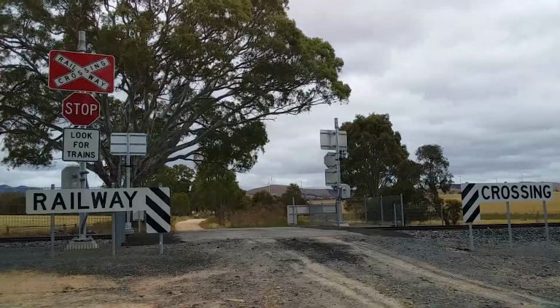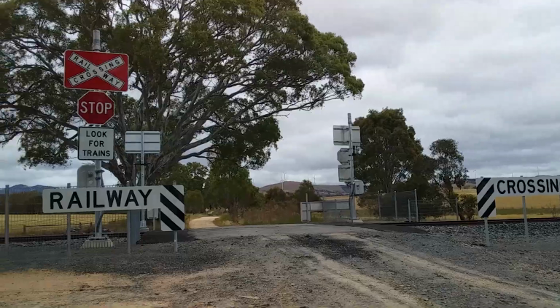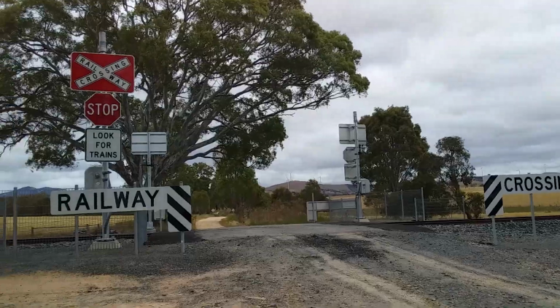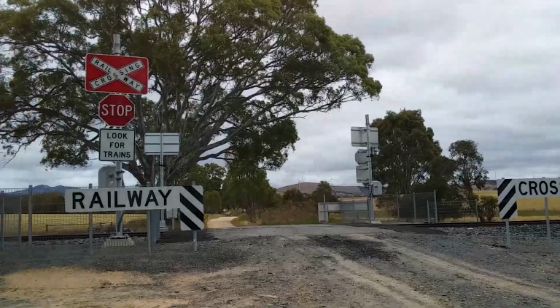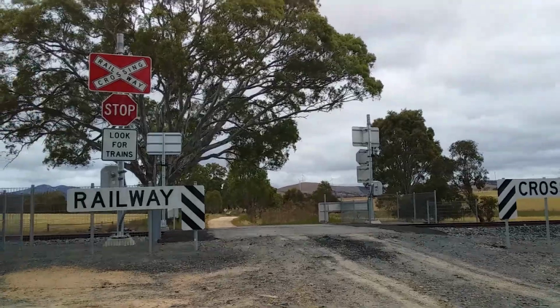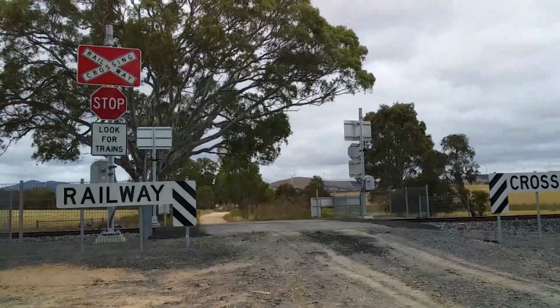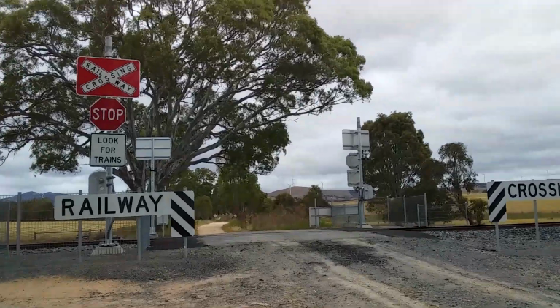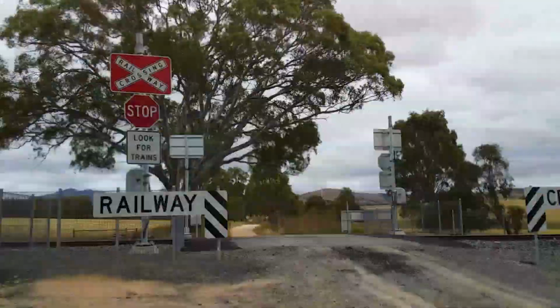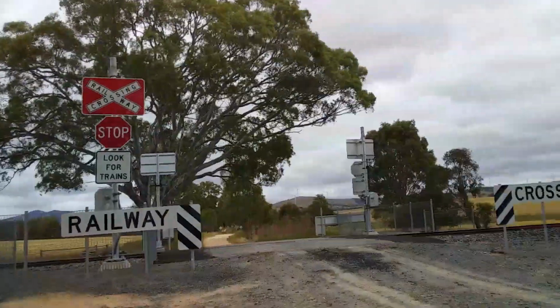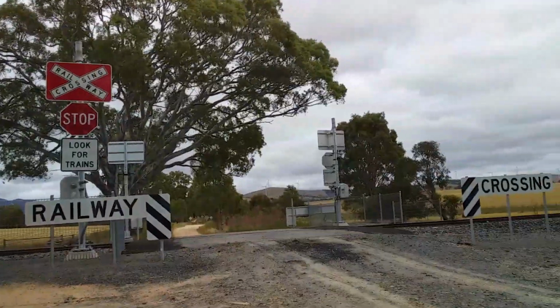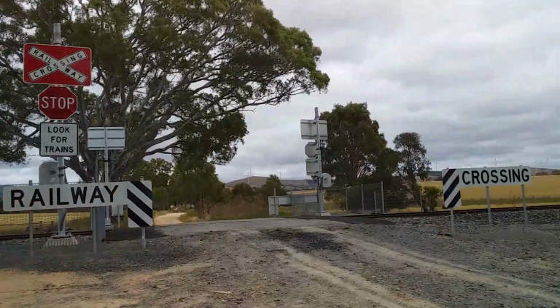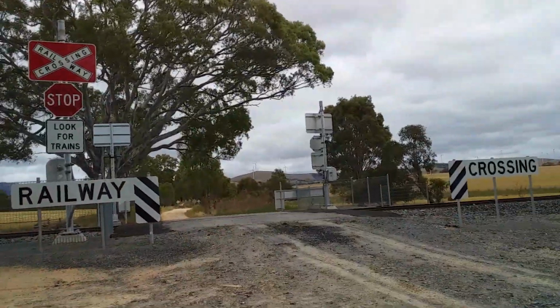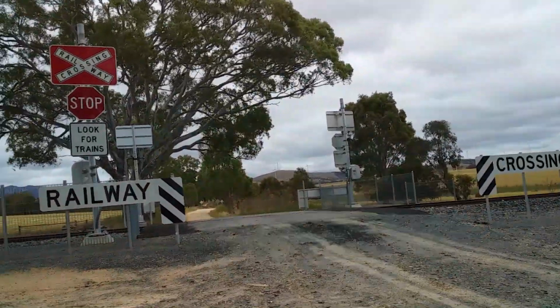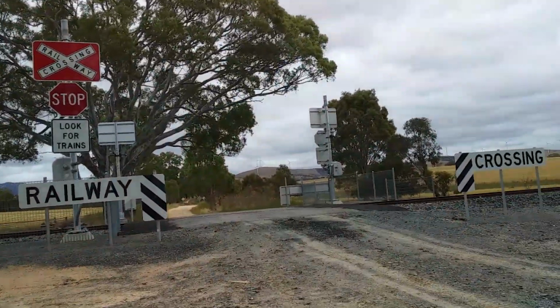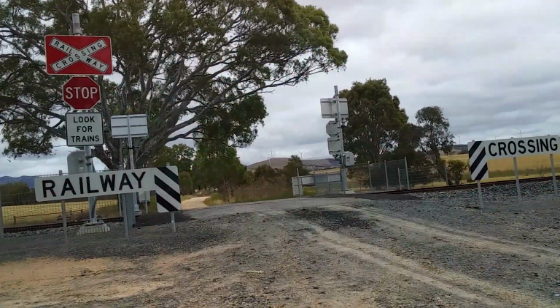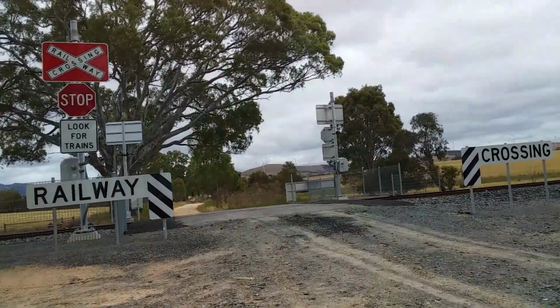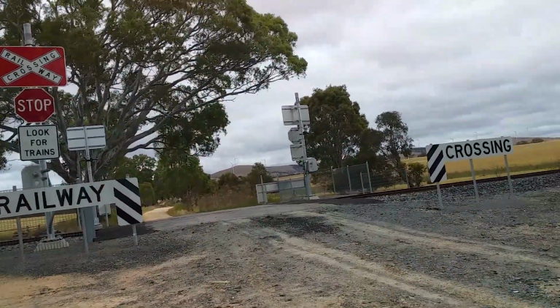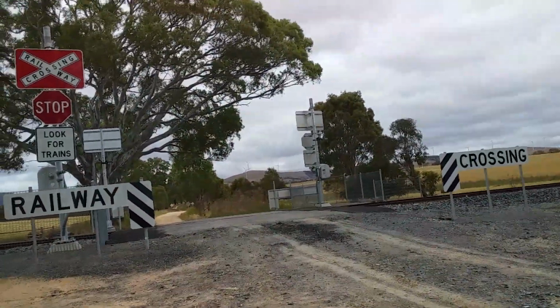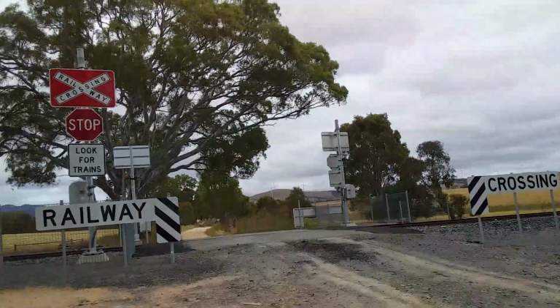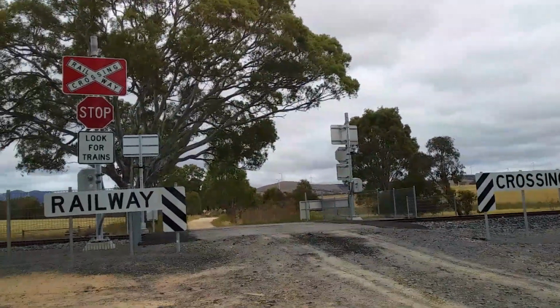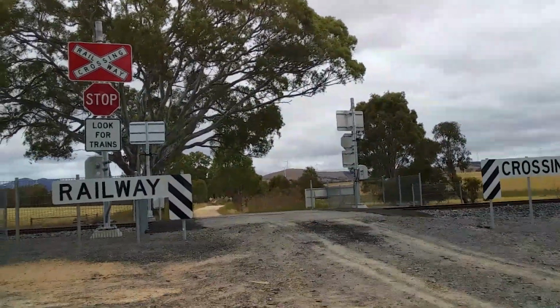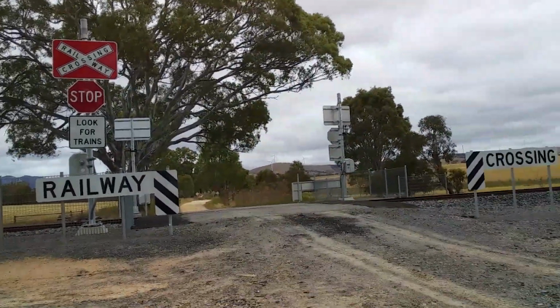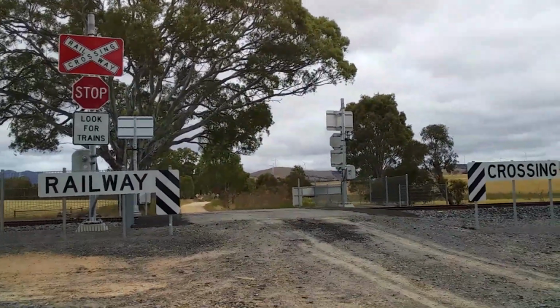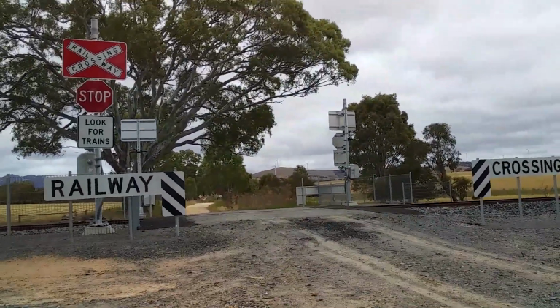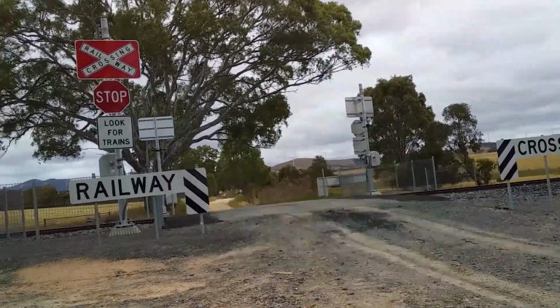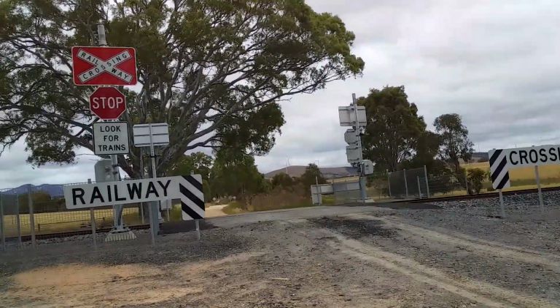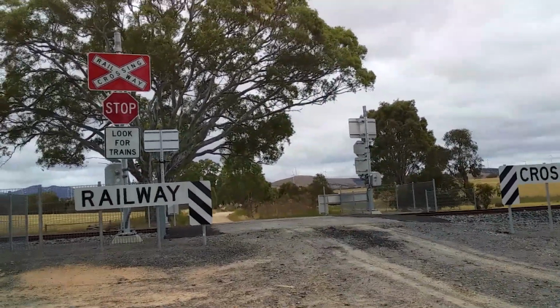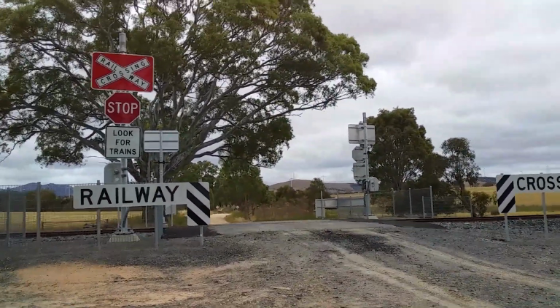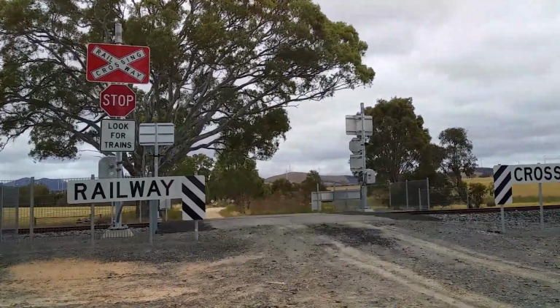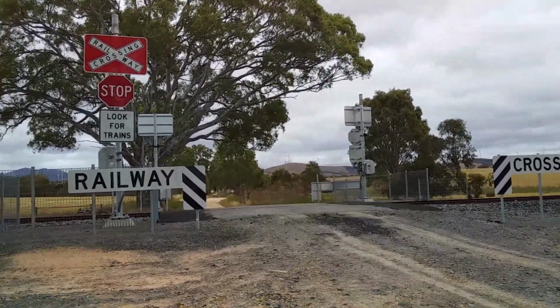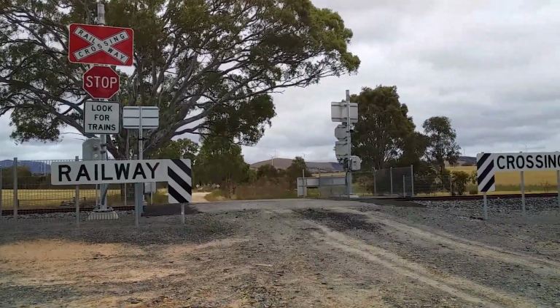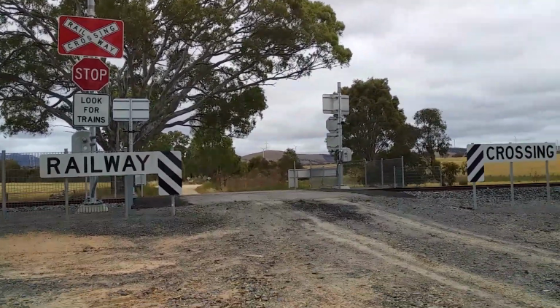Hi guys, this is Level Crossing Fan here, and we're going to be touring the upgraded crossing which is getting Boom Gates.